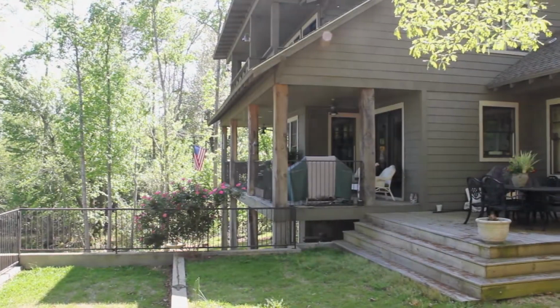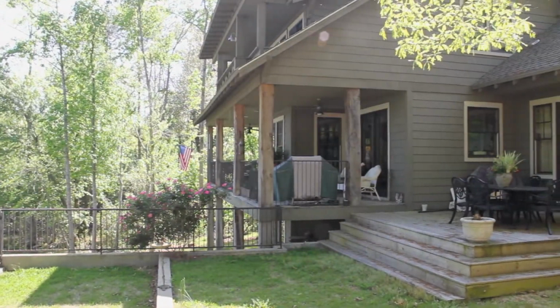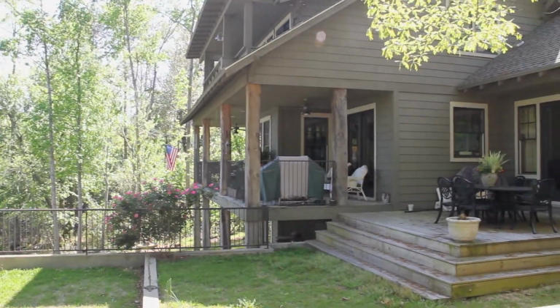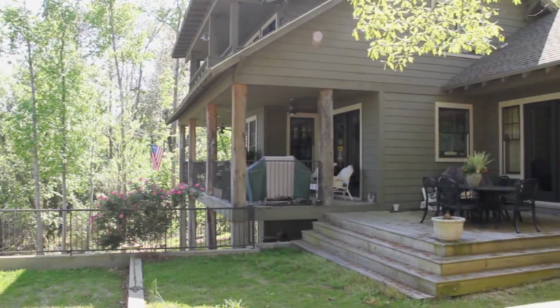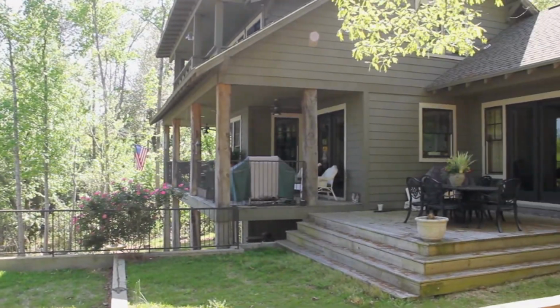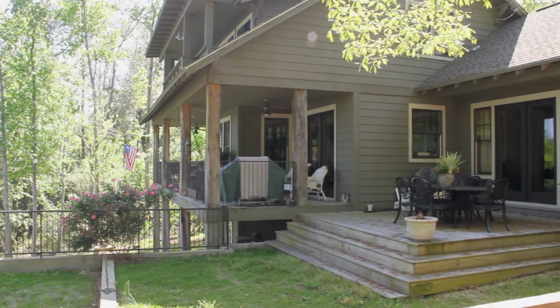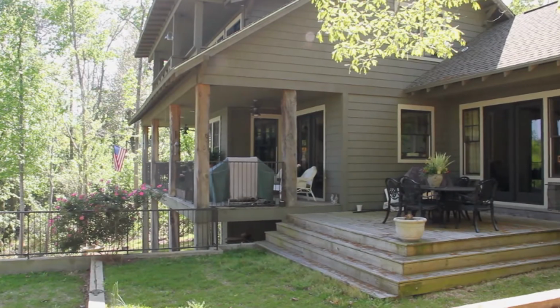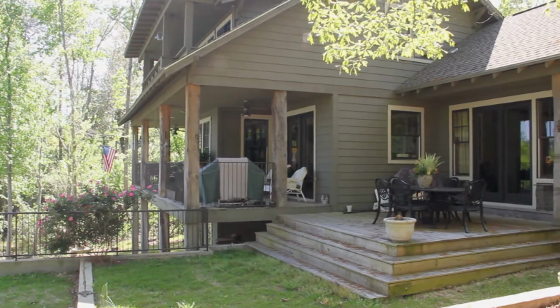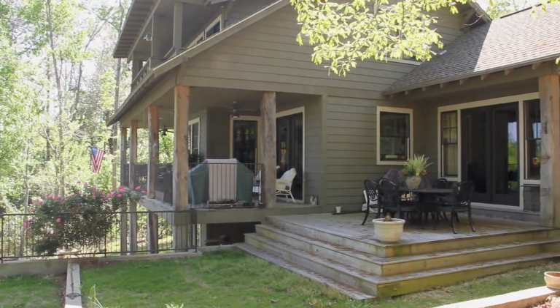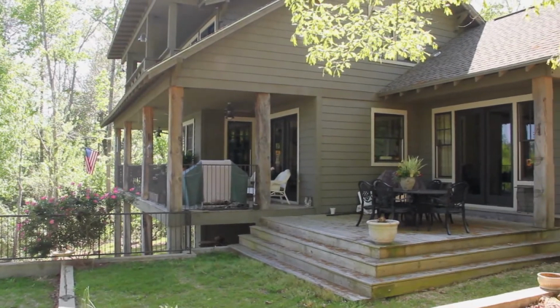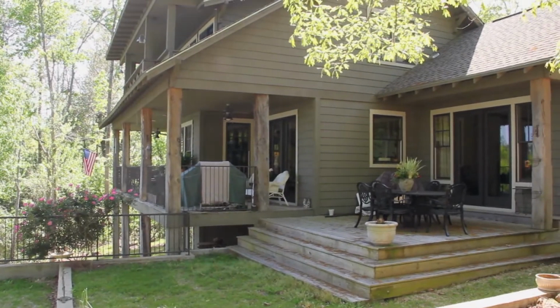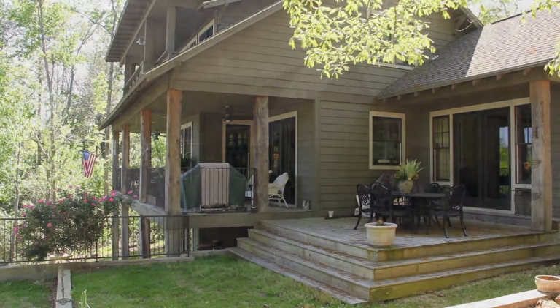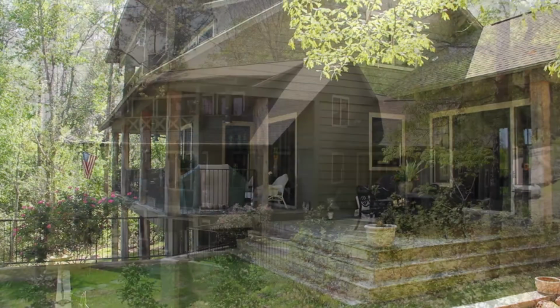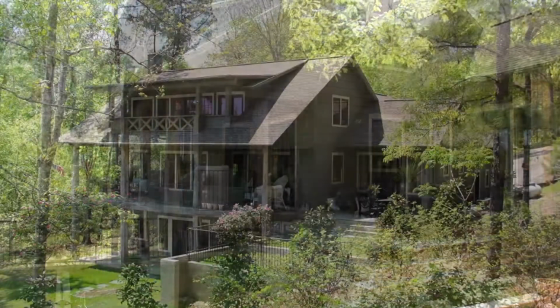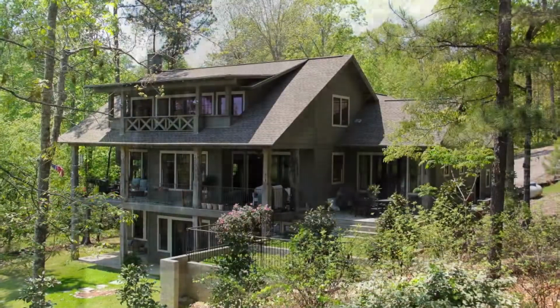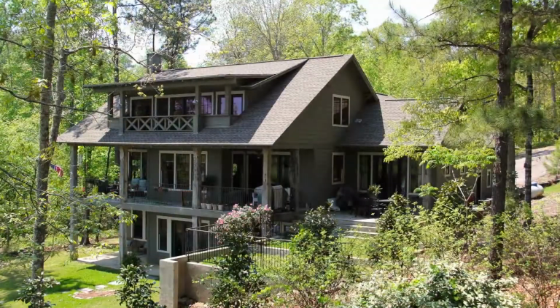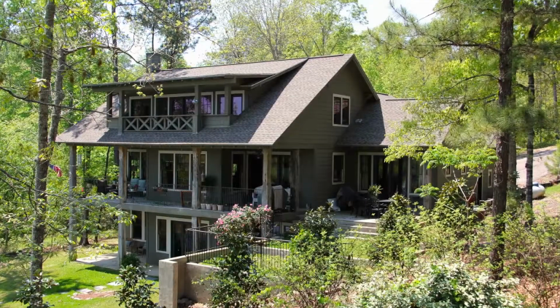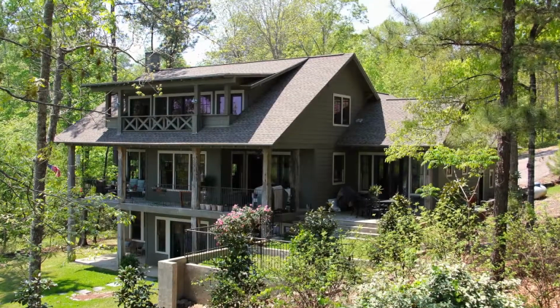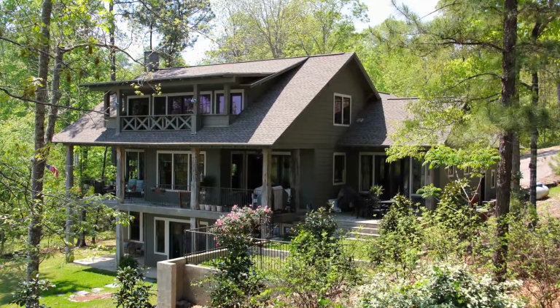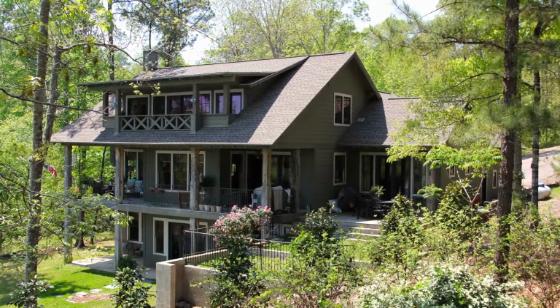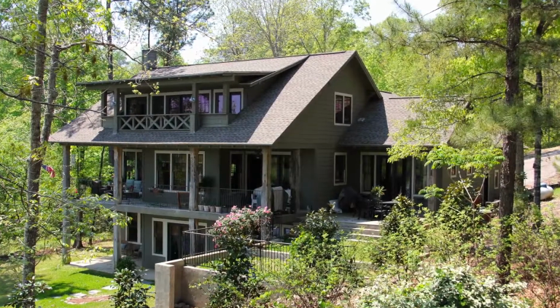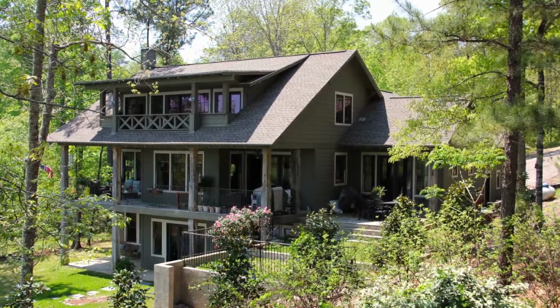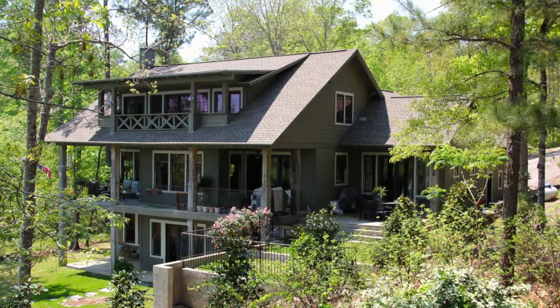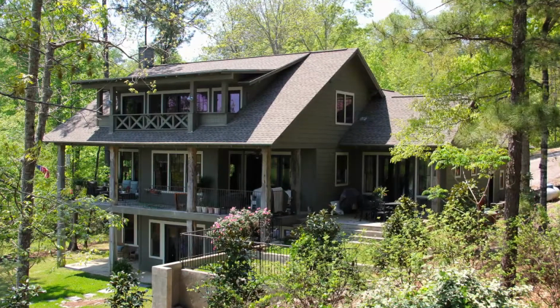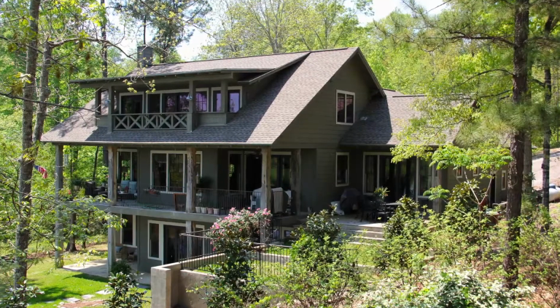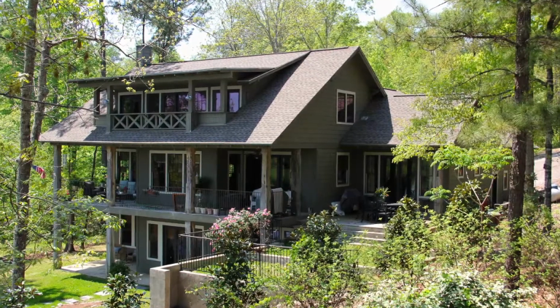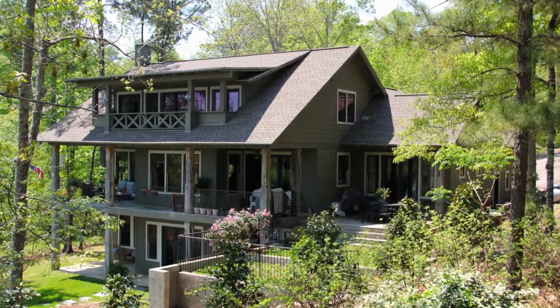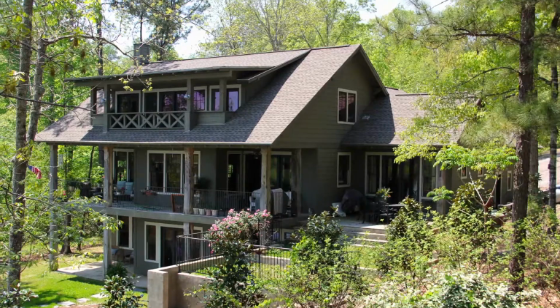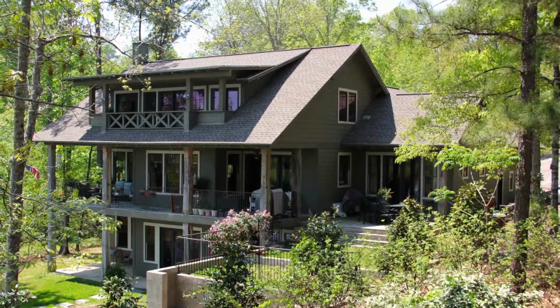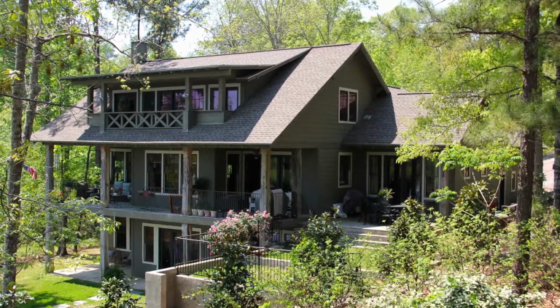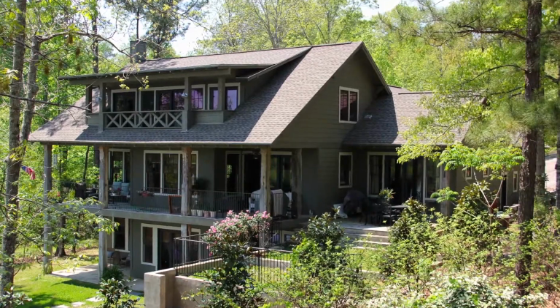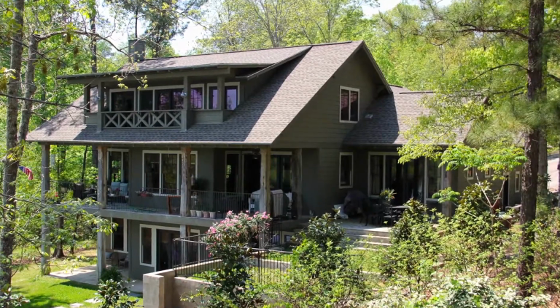If this home has captured your imagination, contact a local Lake Martin Realtor and come see for yourself the beauty and value to be had at 44 Fairwind Circle.